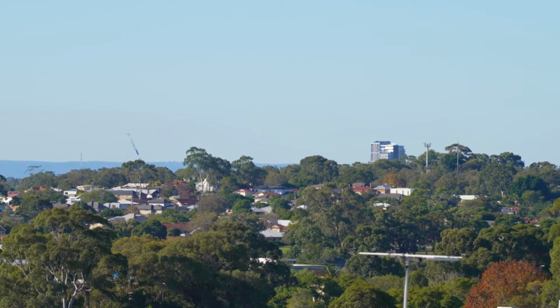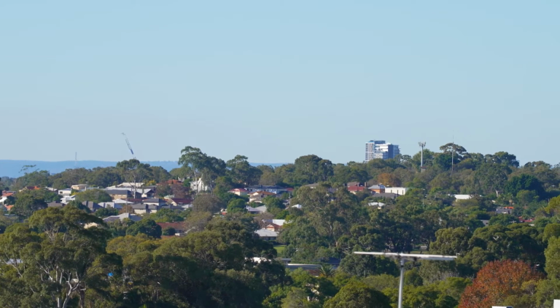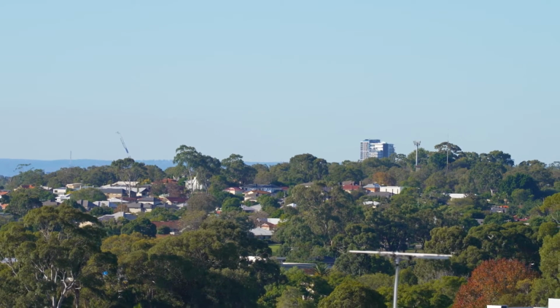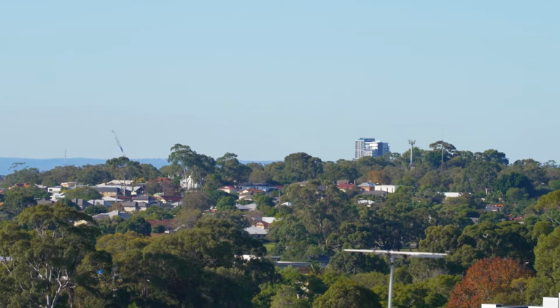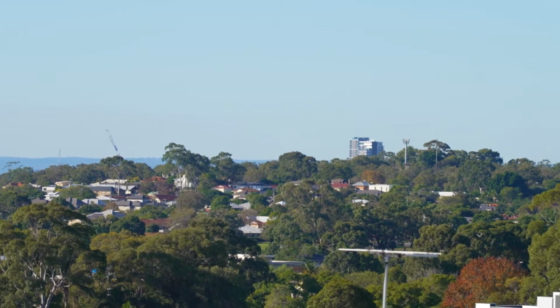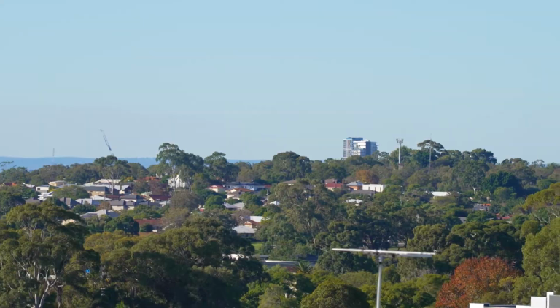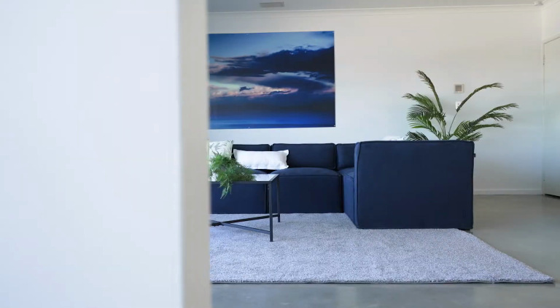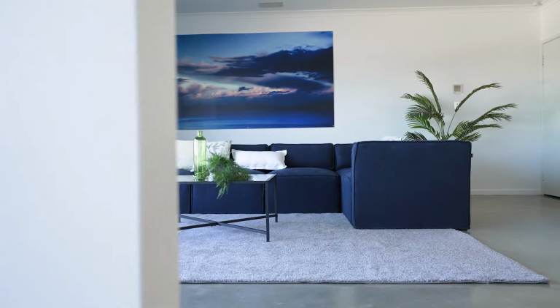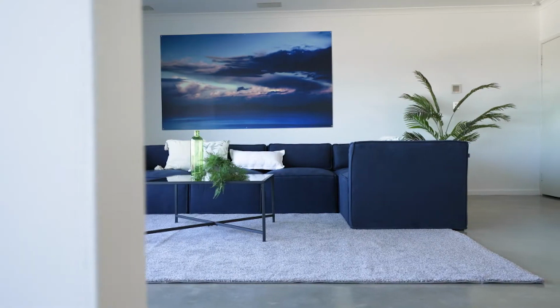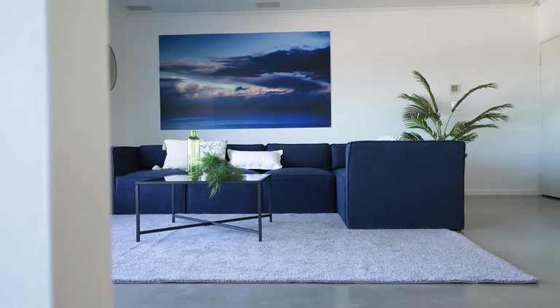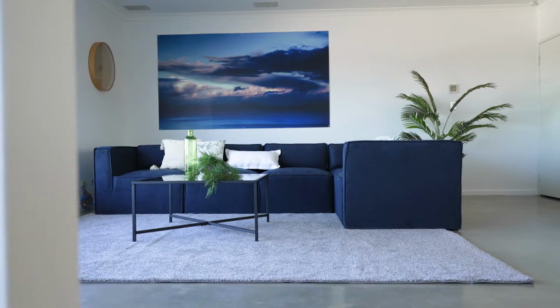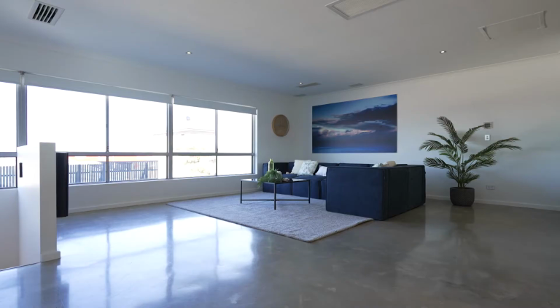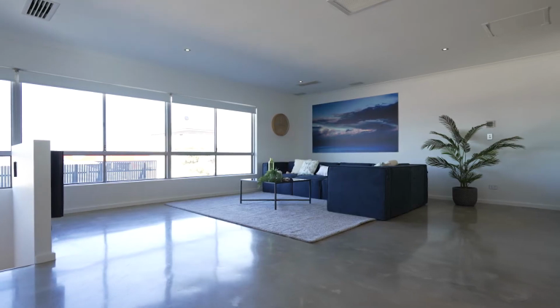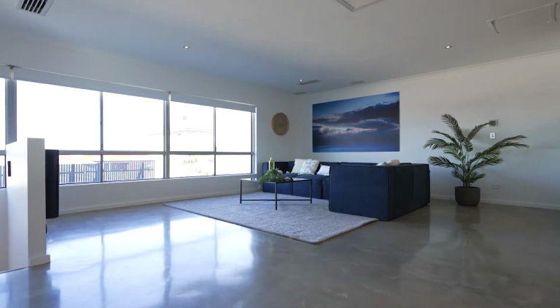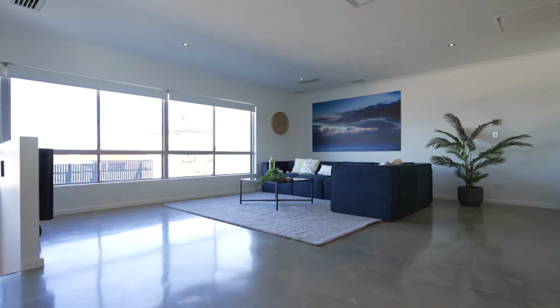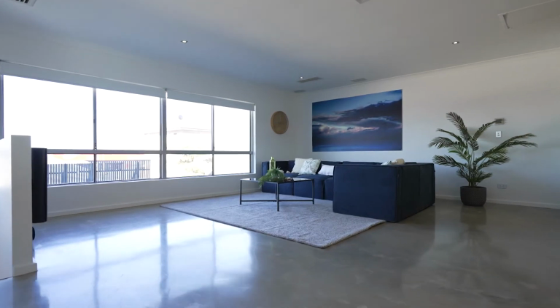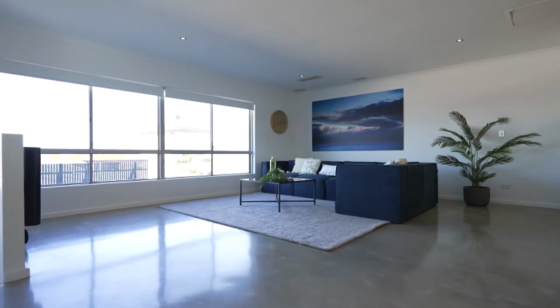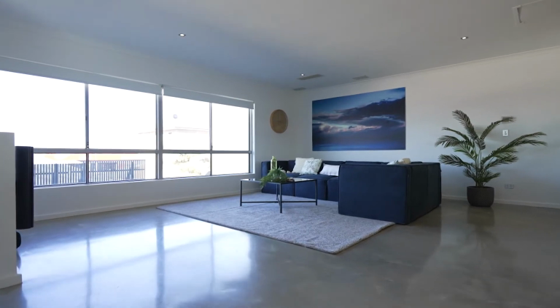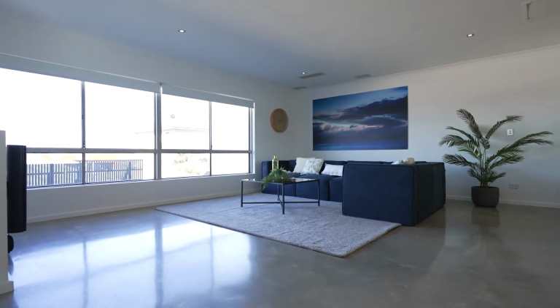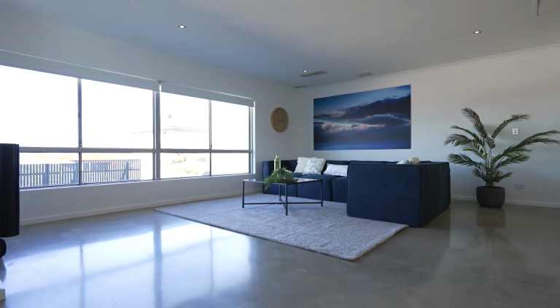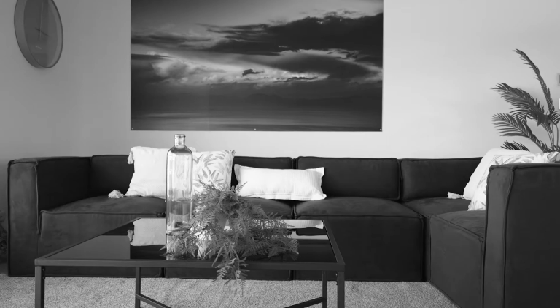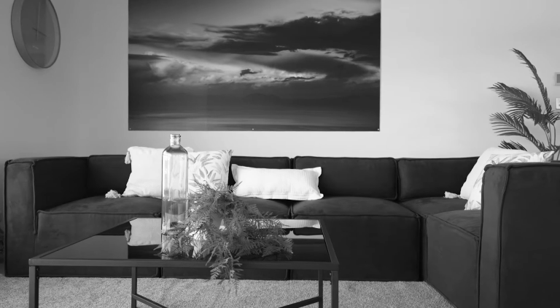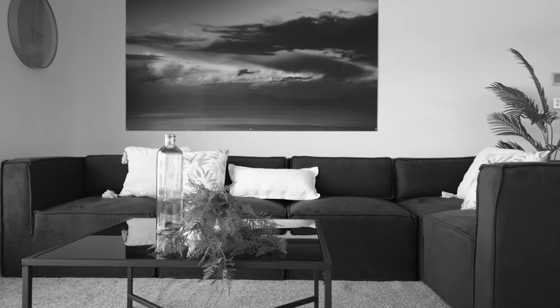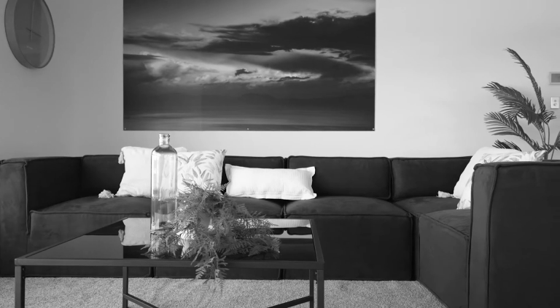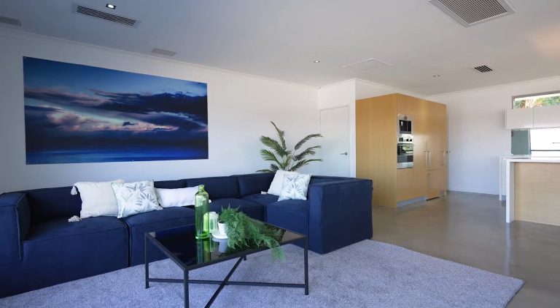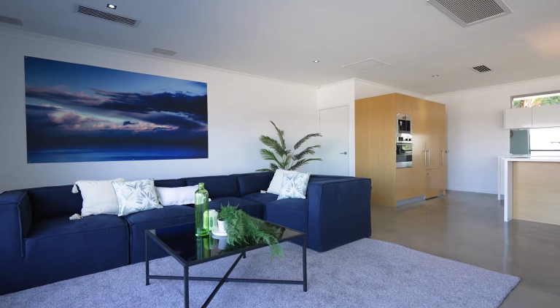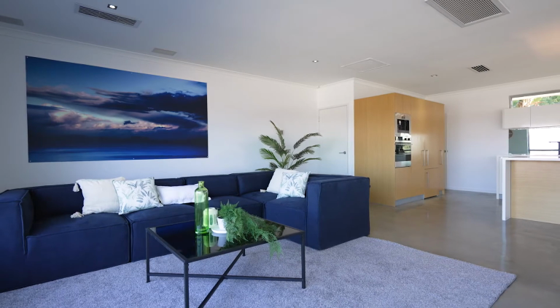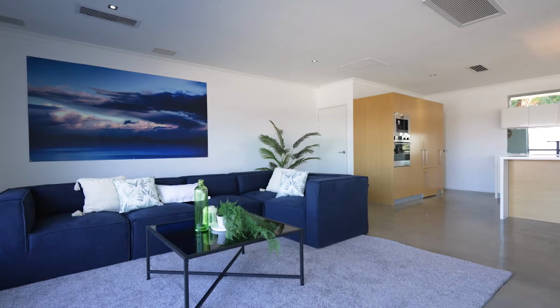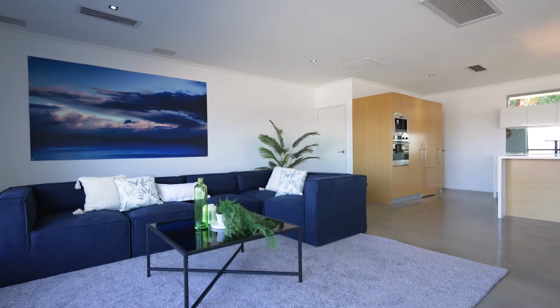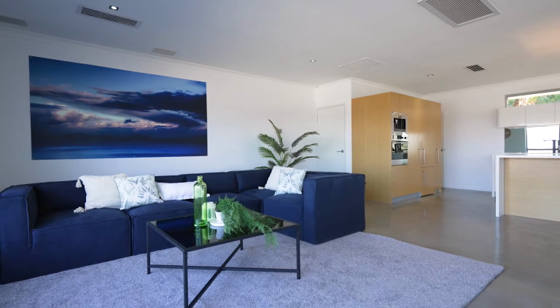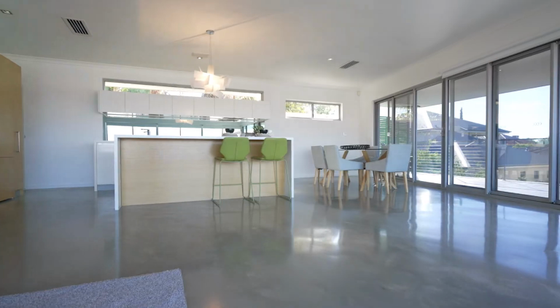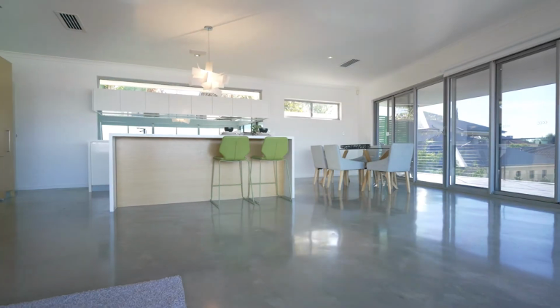With some of the most surprising views in Melville, you will bask in the abundance of natural light and space that the home boasts.